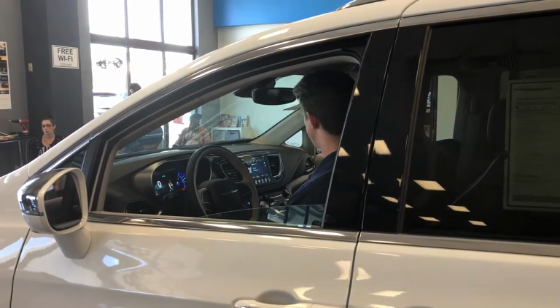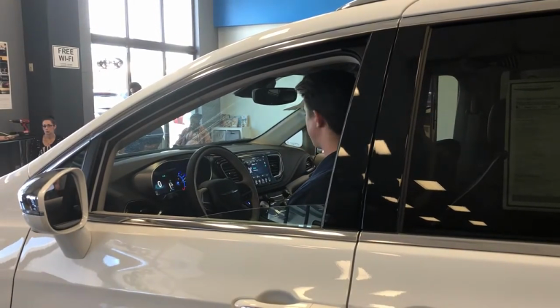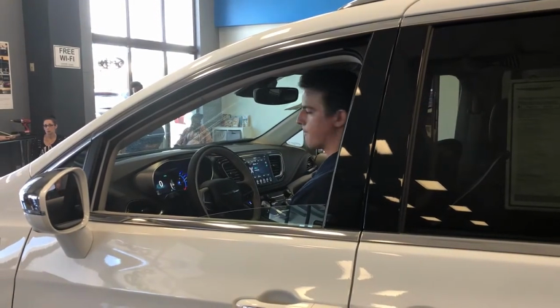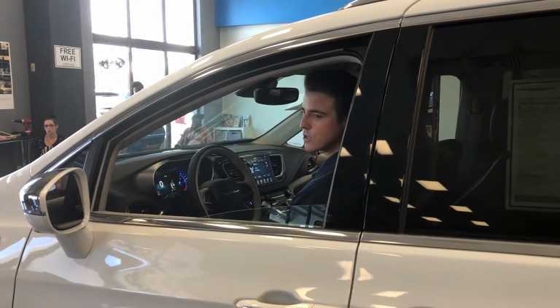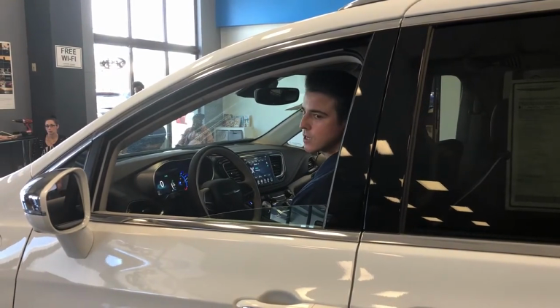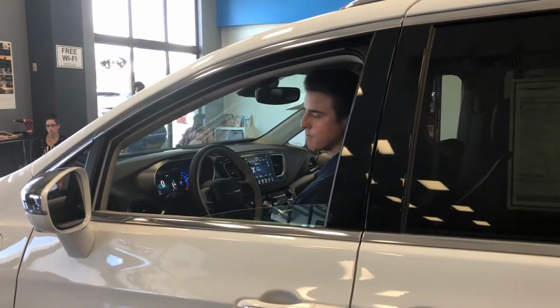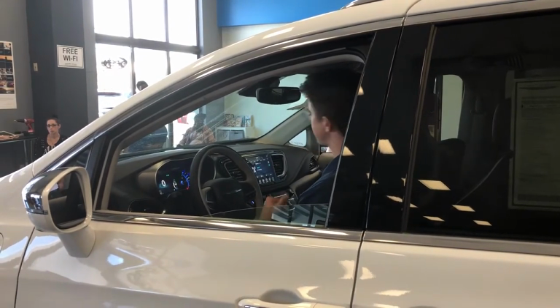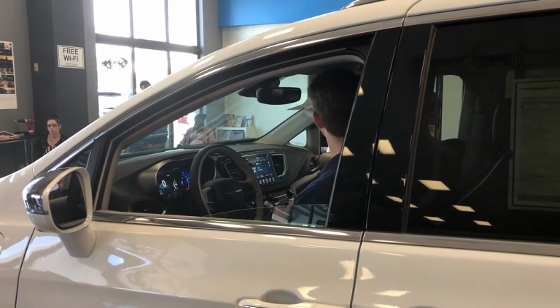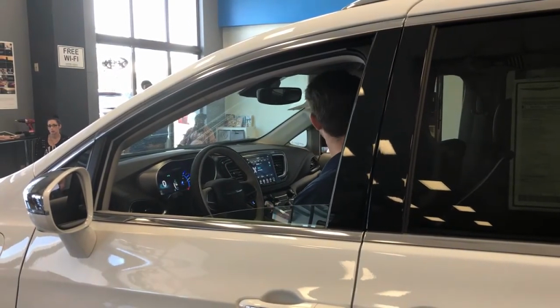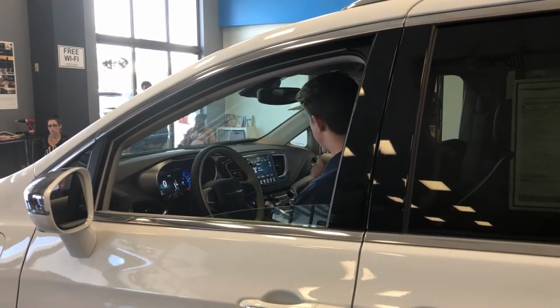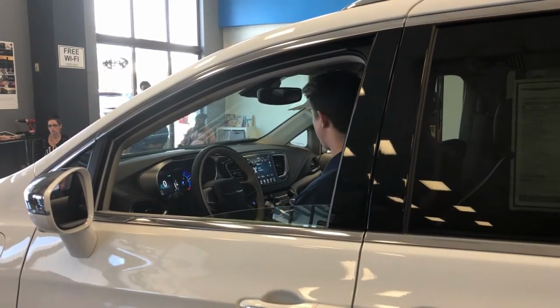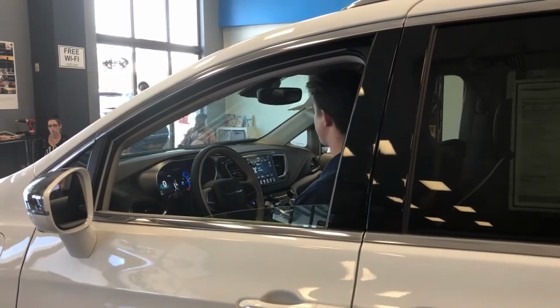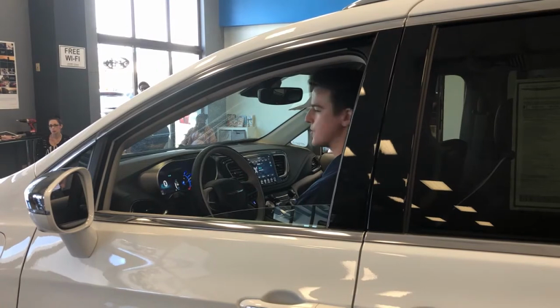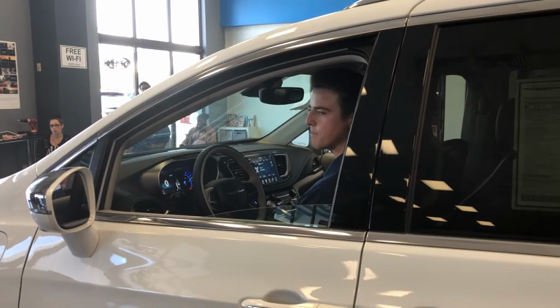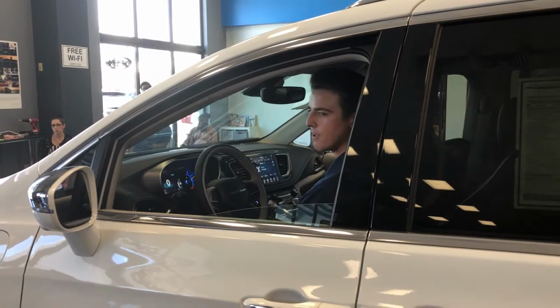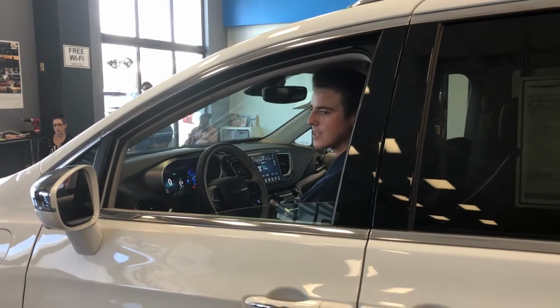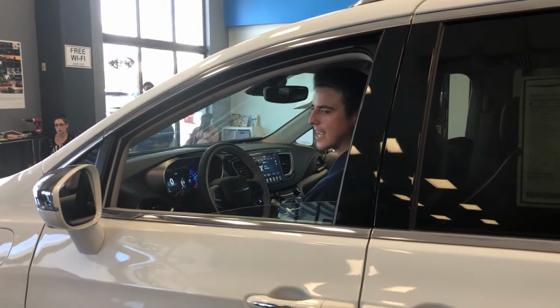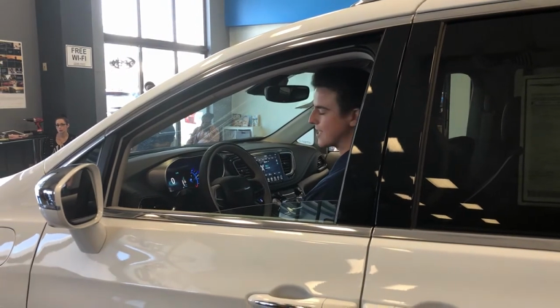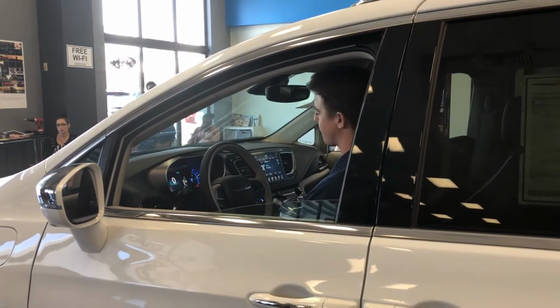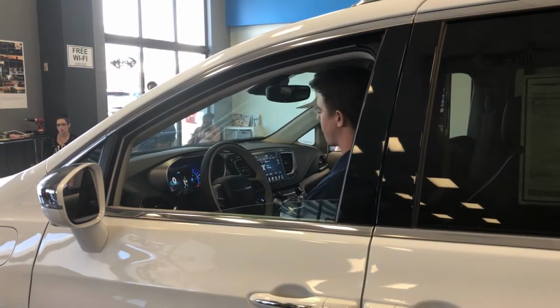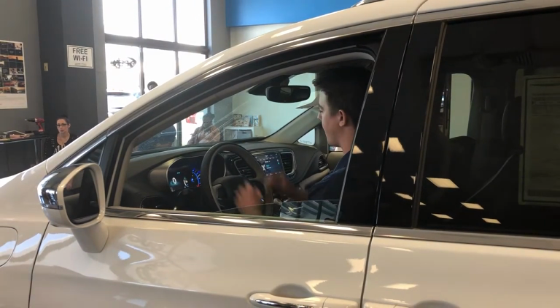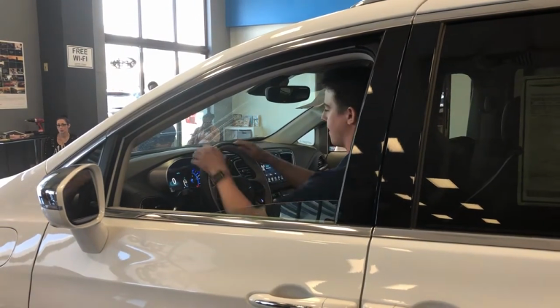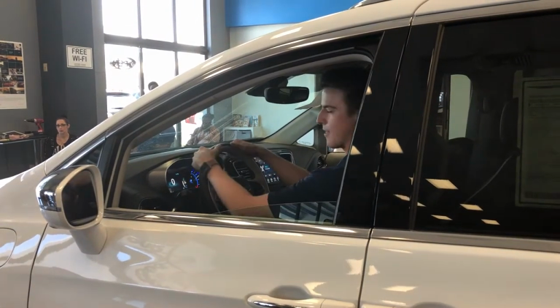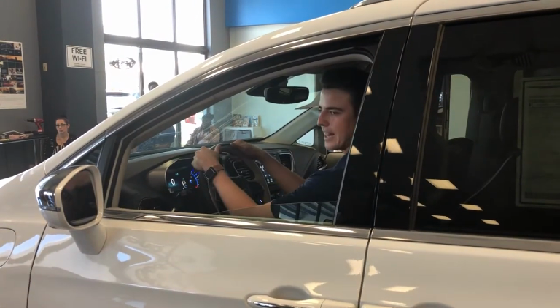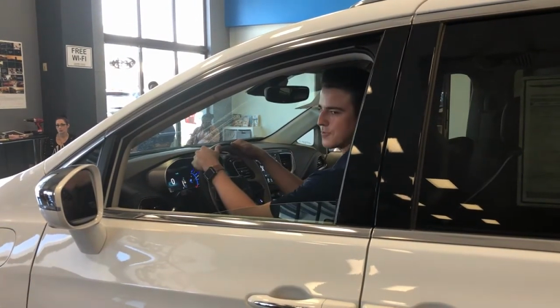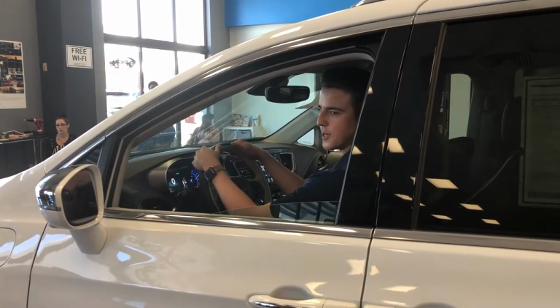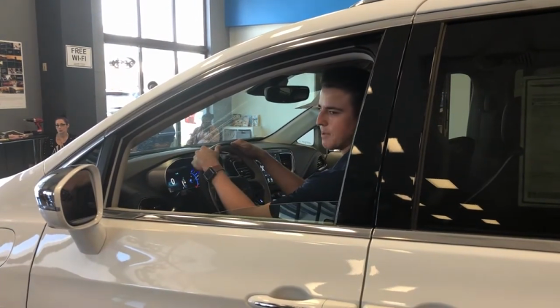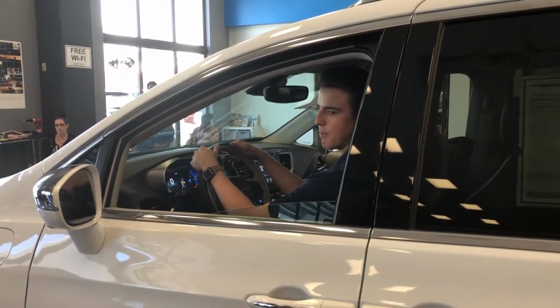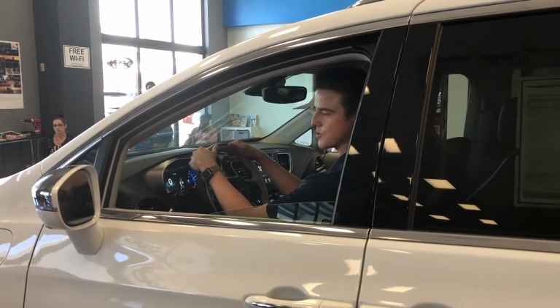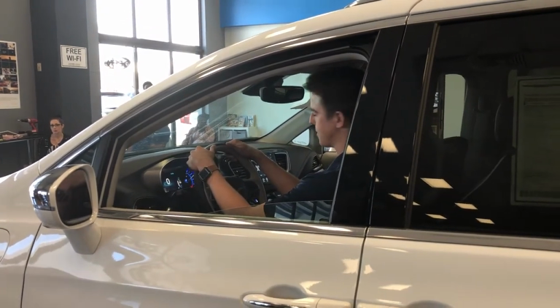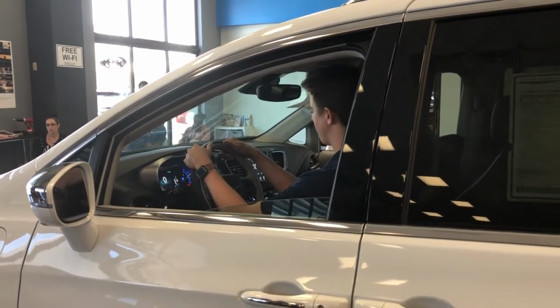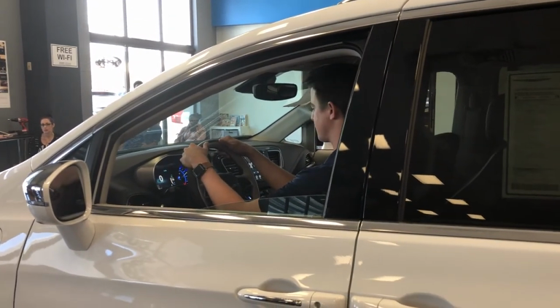Please buckle up your seat belt — let's take this for a ride. I think that's where you're going to be most impressed.